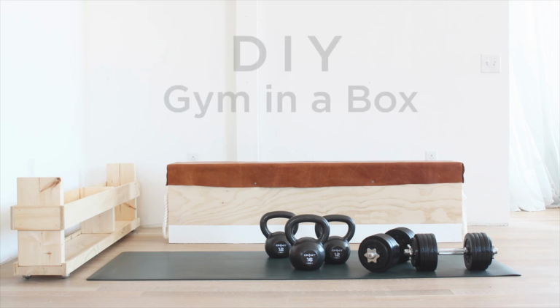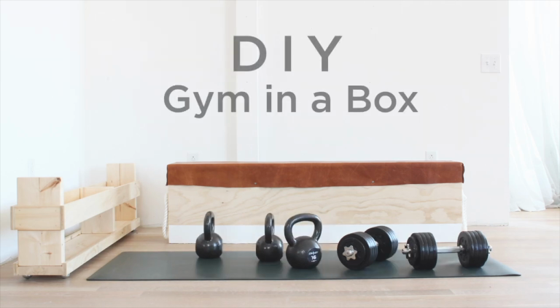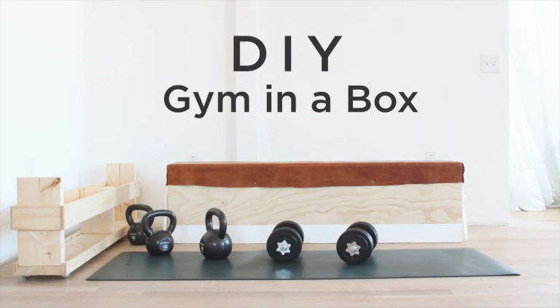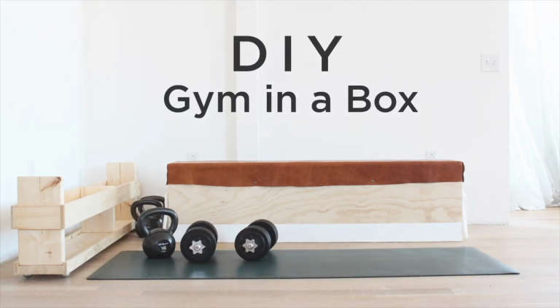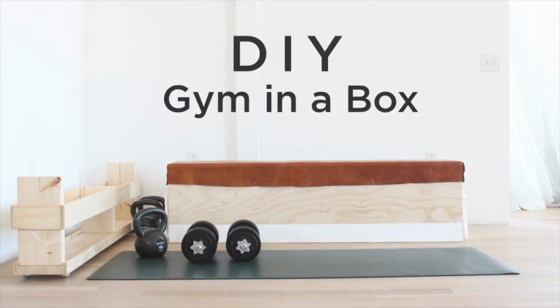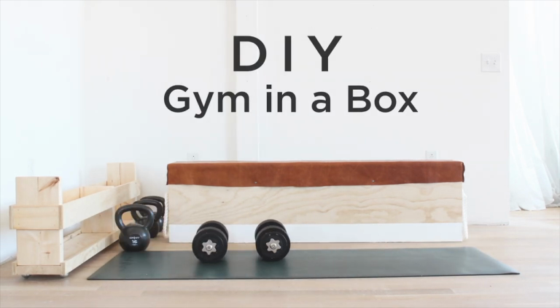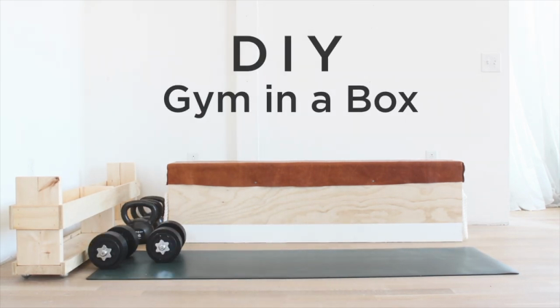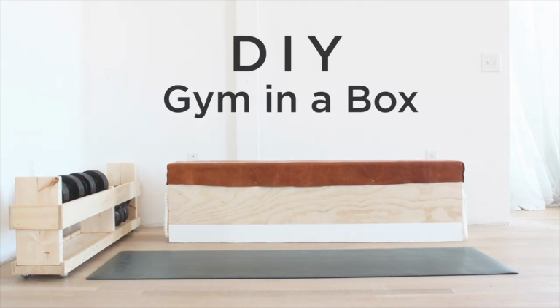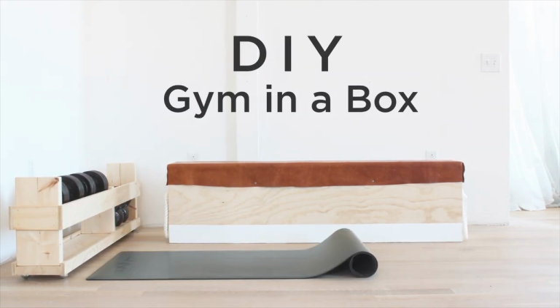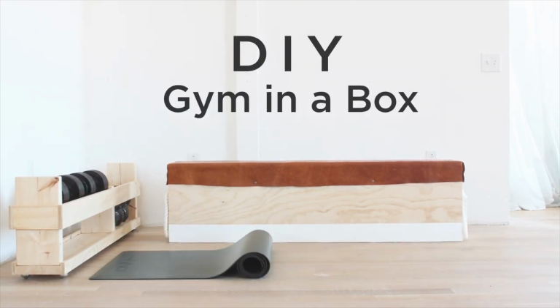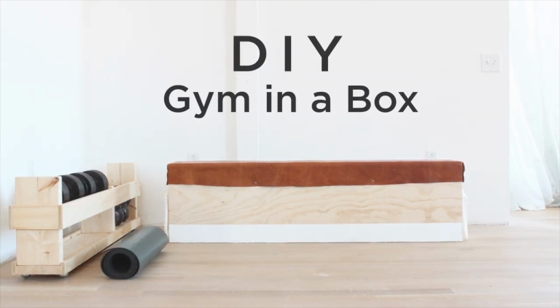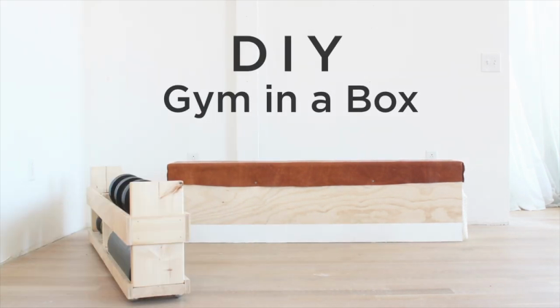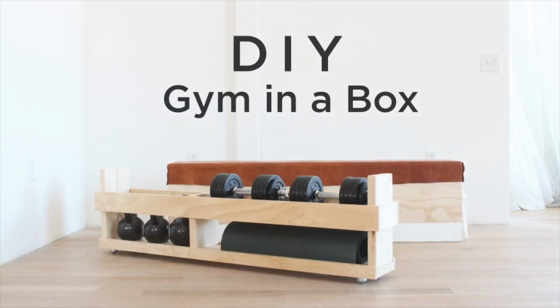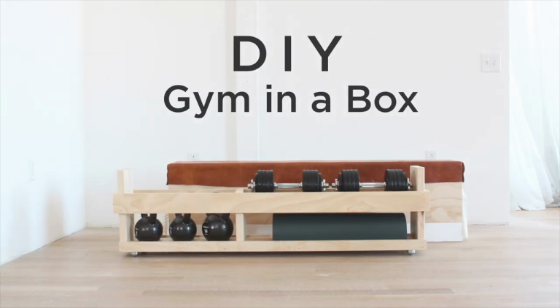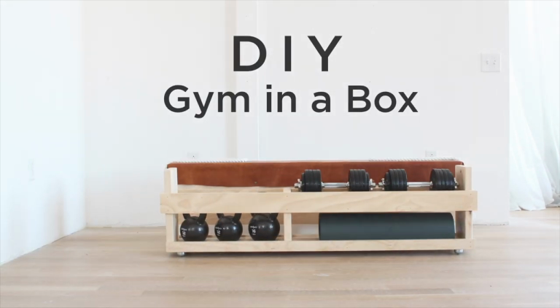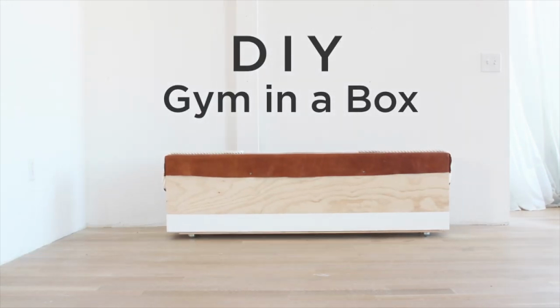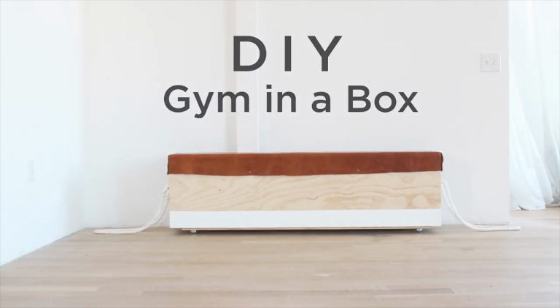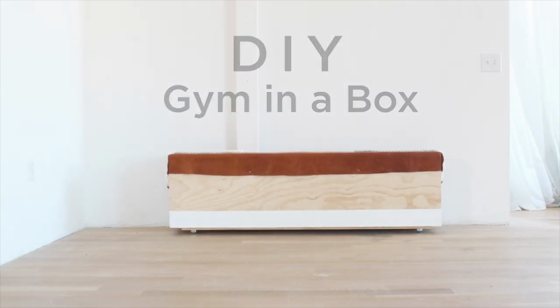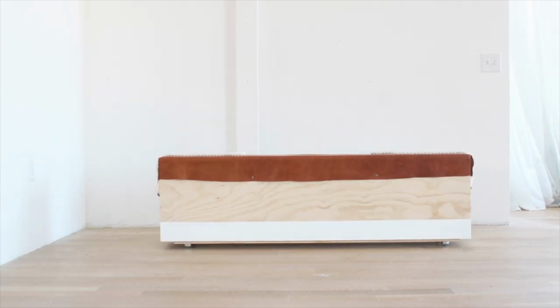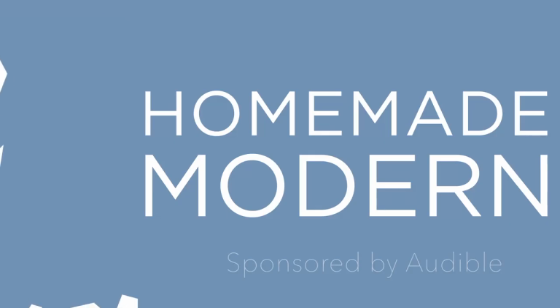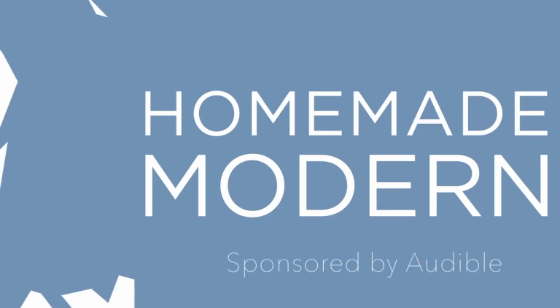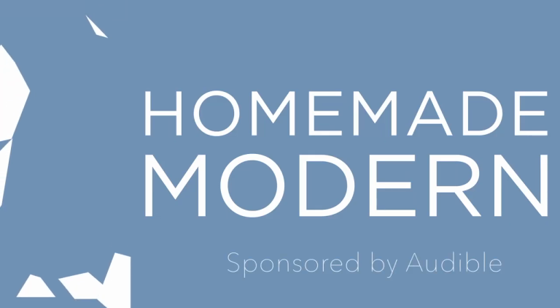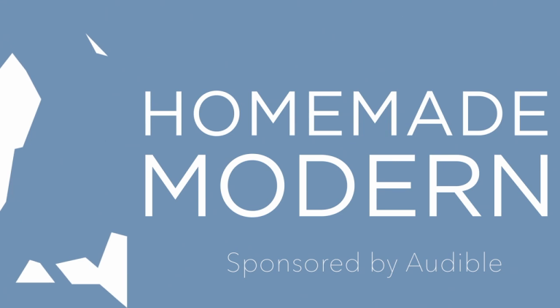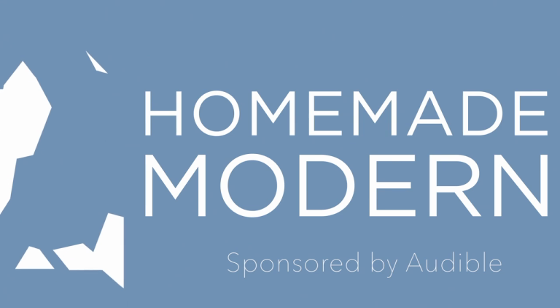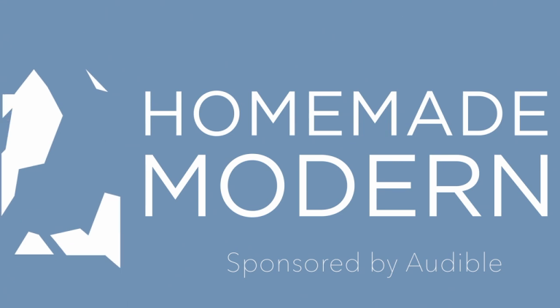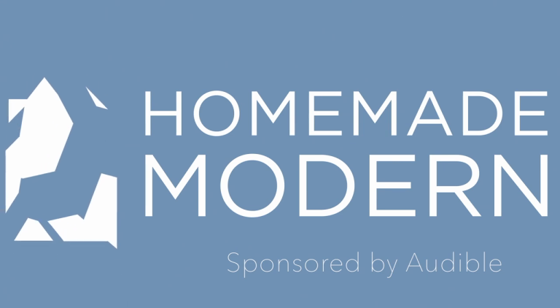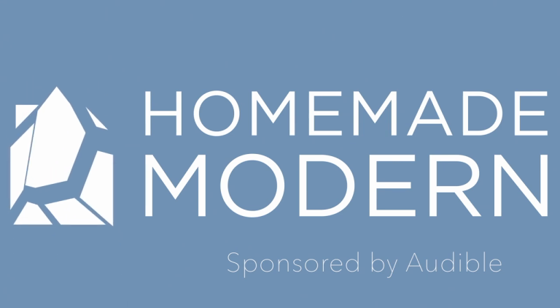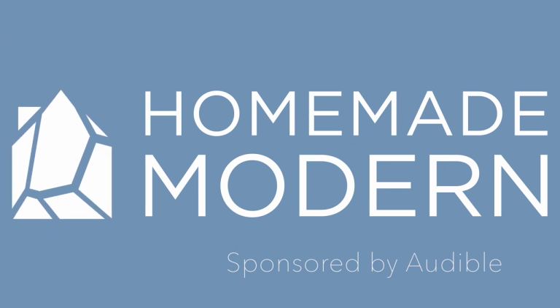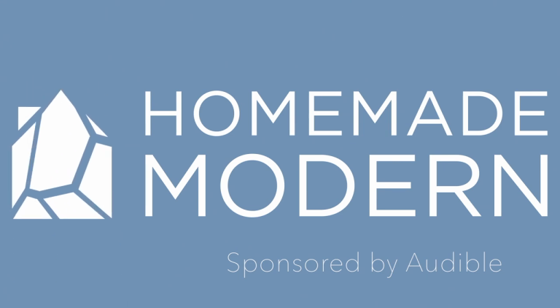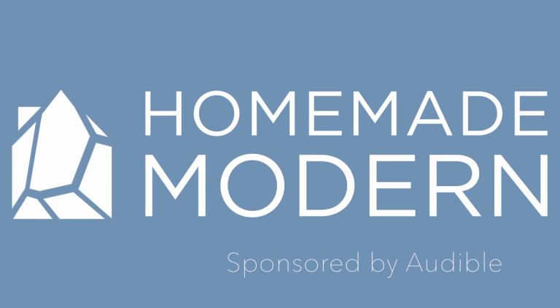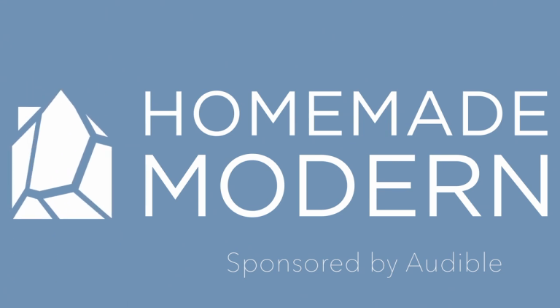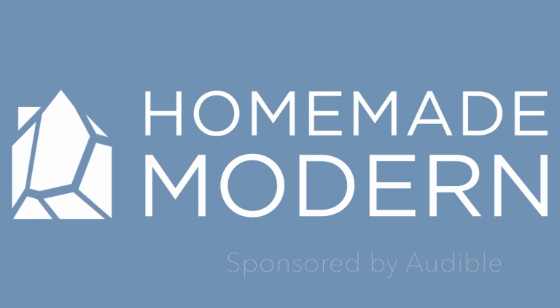Today we're going to make a home gym in a box. This video is sponsored by Audible, which is my favorite place for audio content.